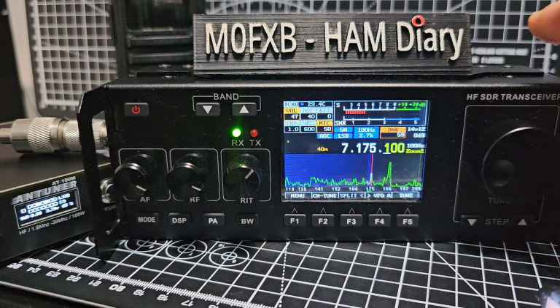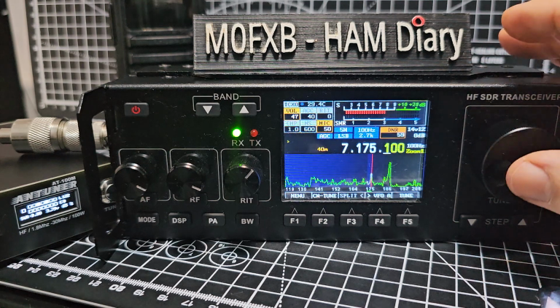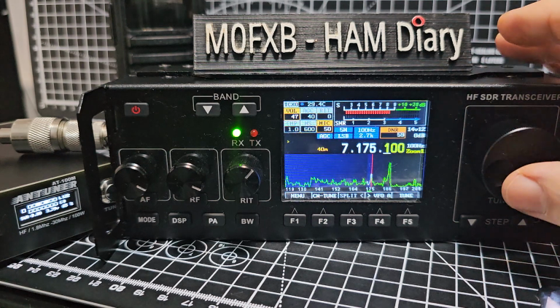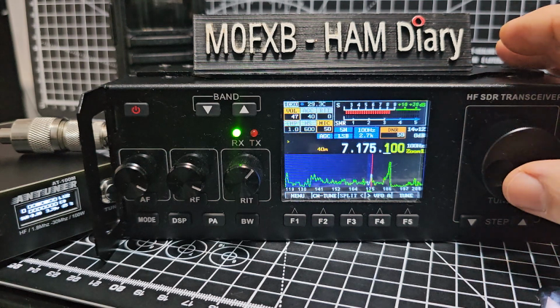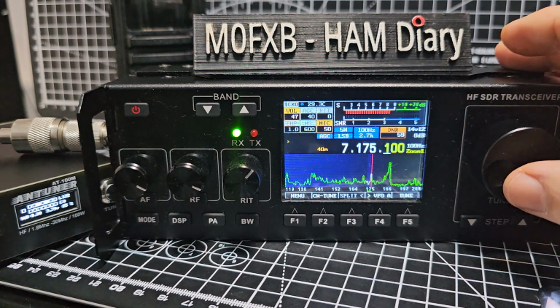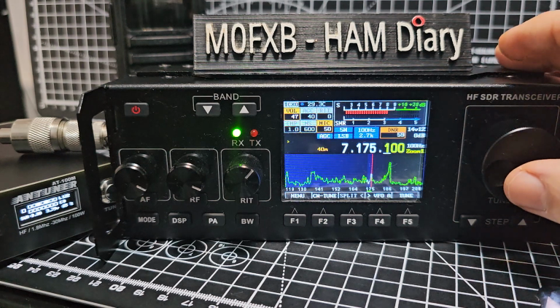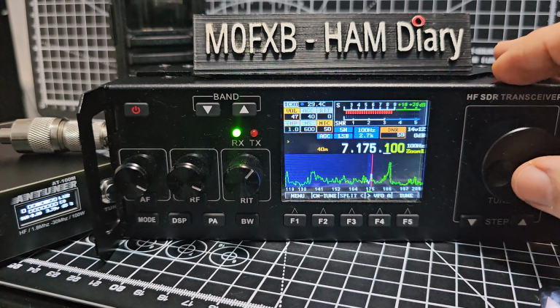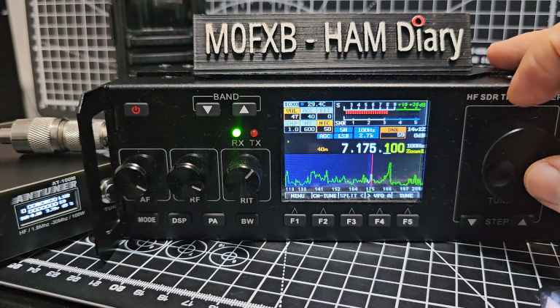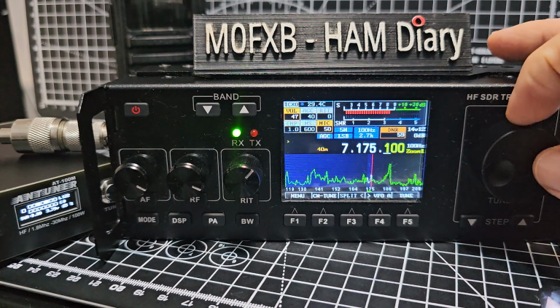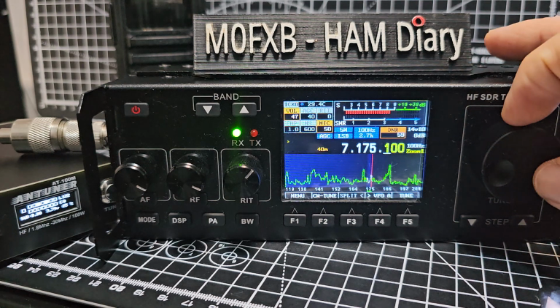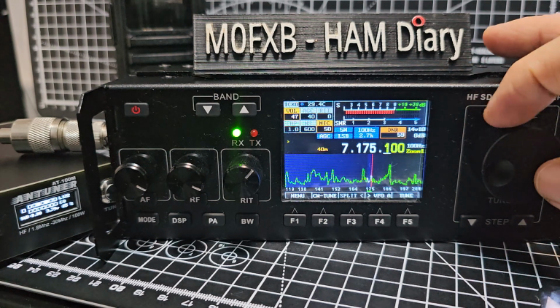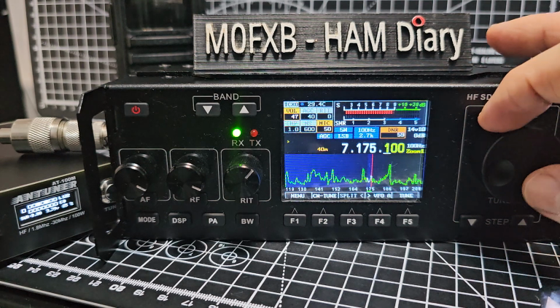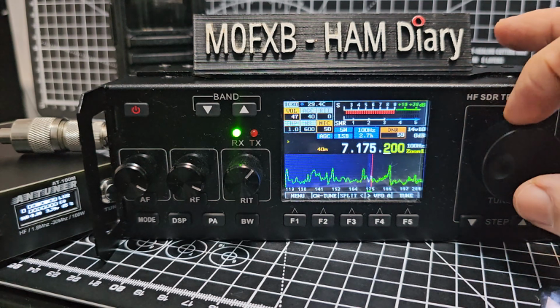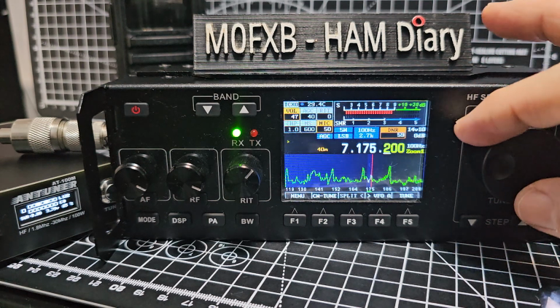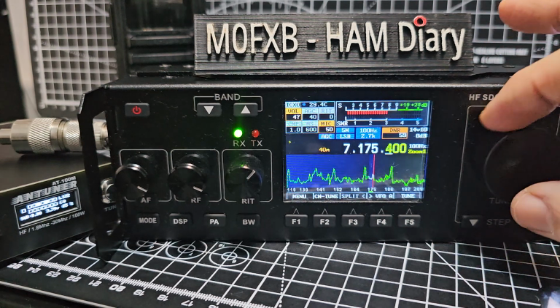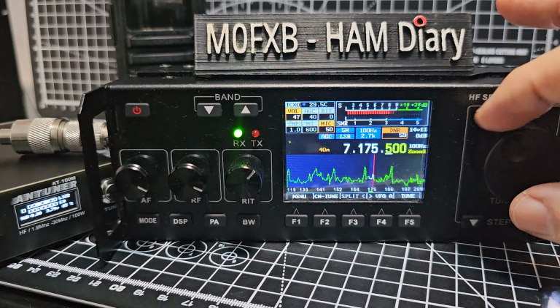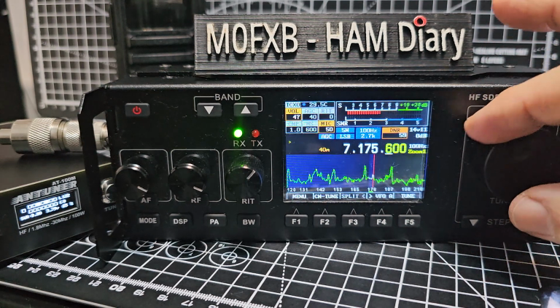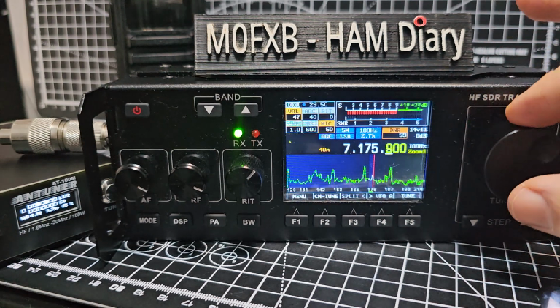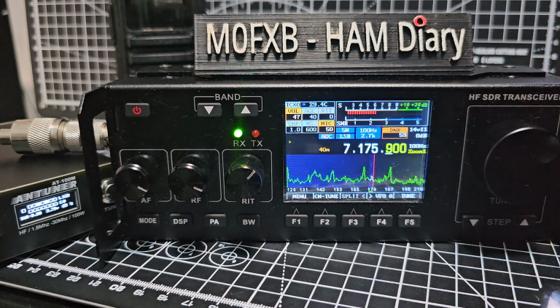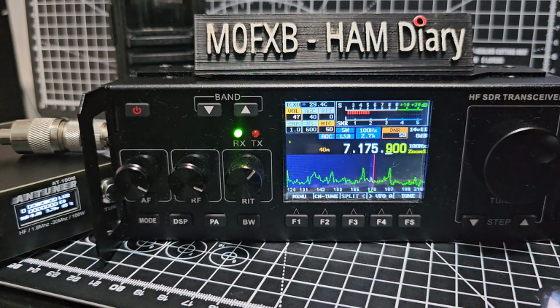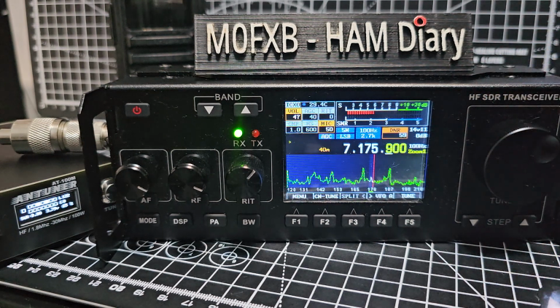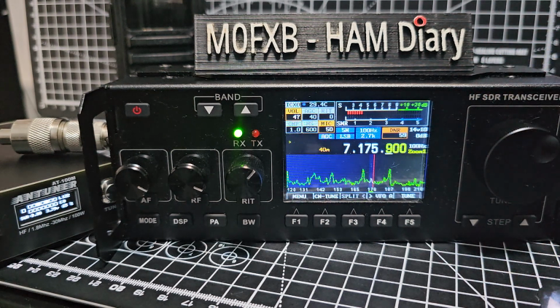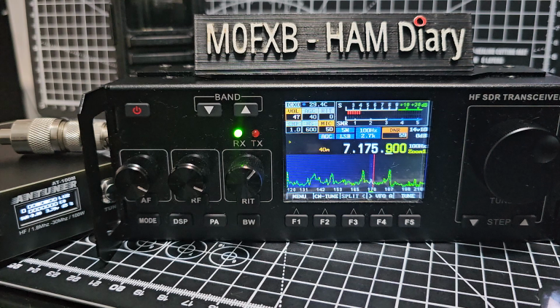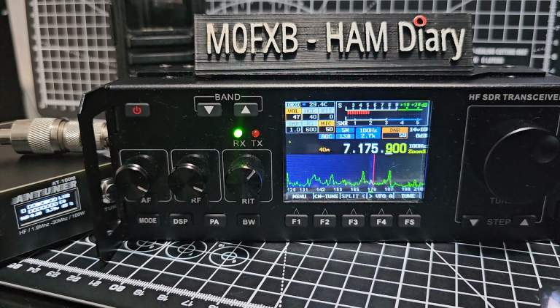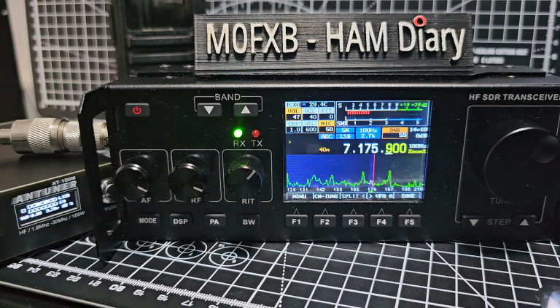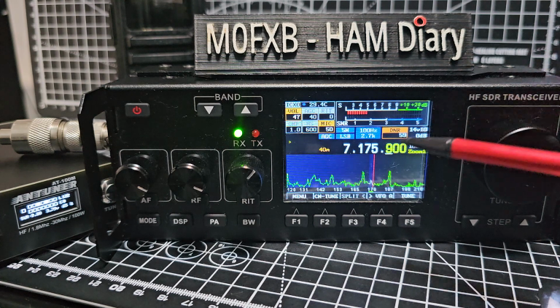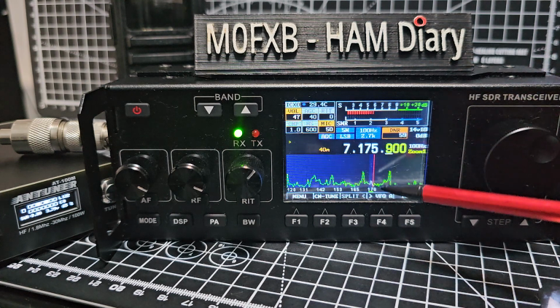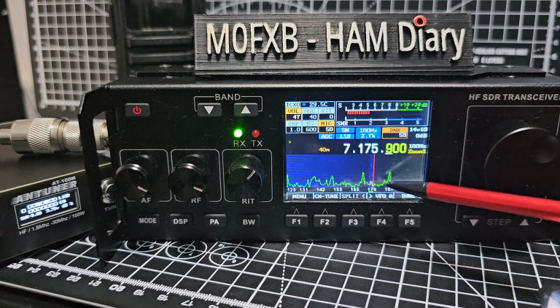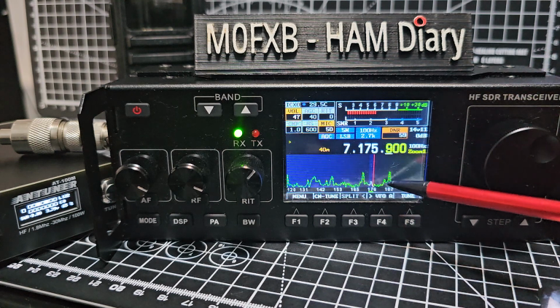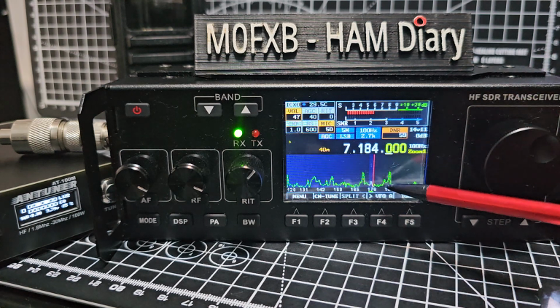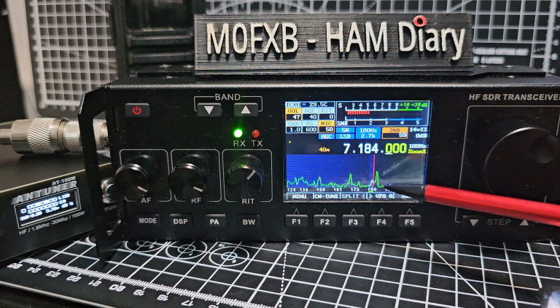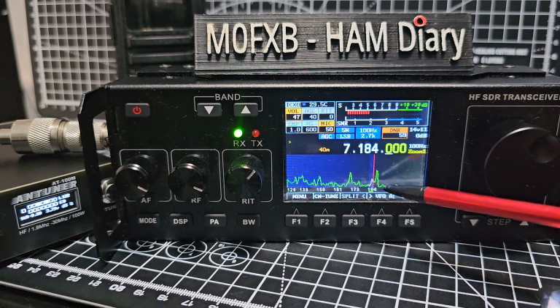We'll see if it's coming in and out of the radio. You can see it's coming through.